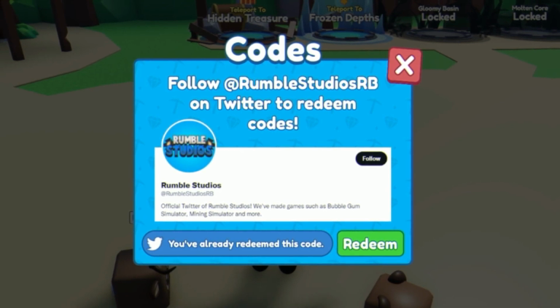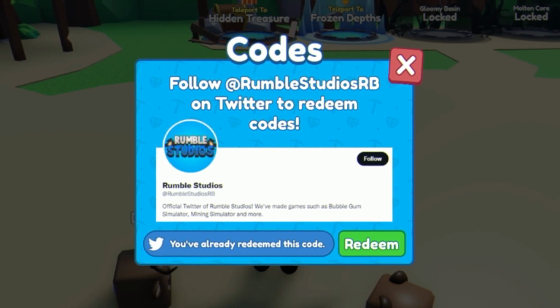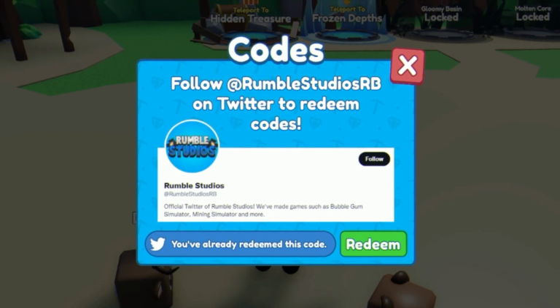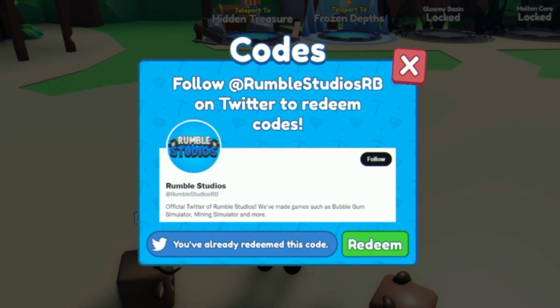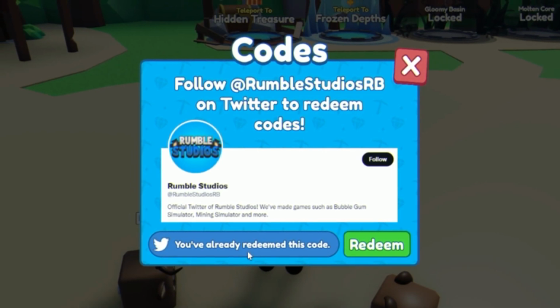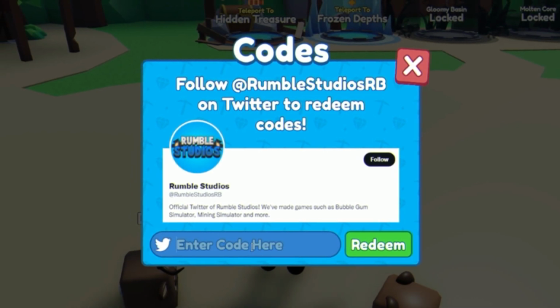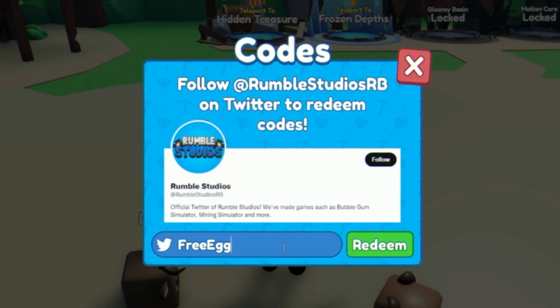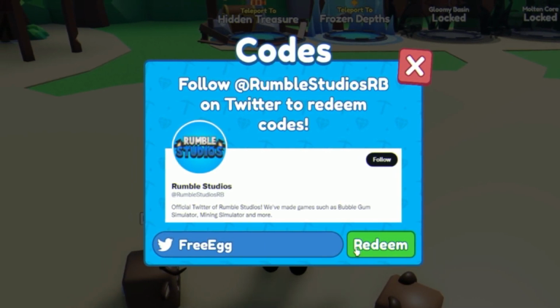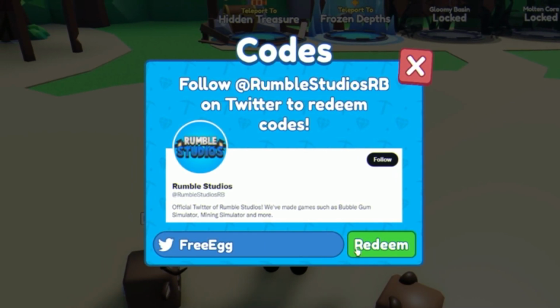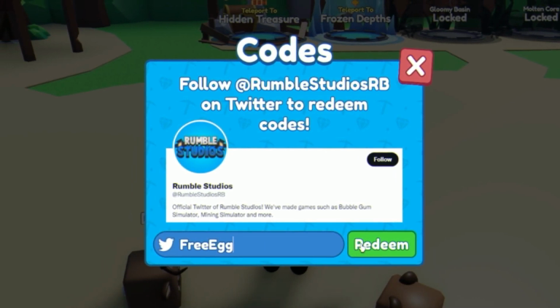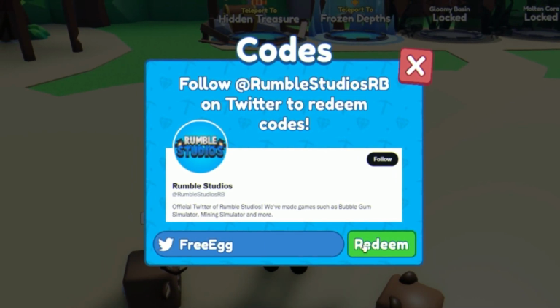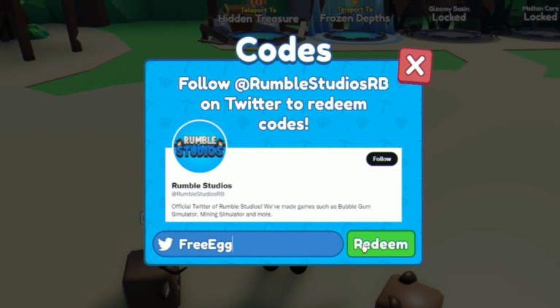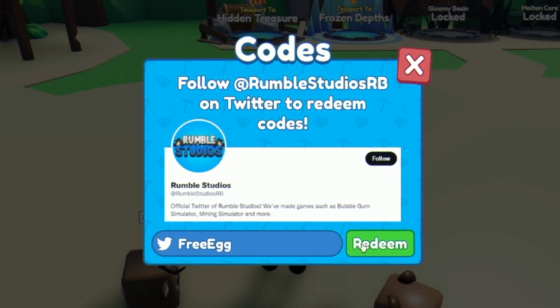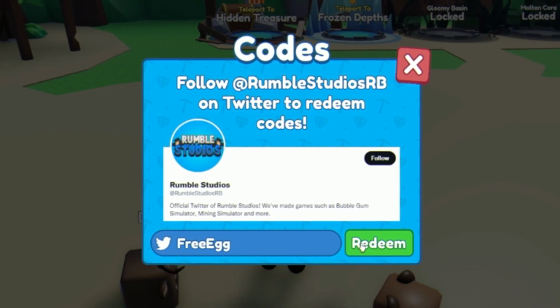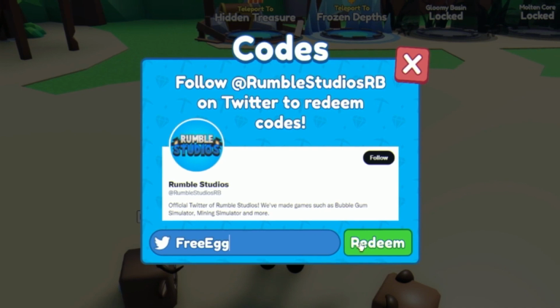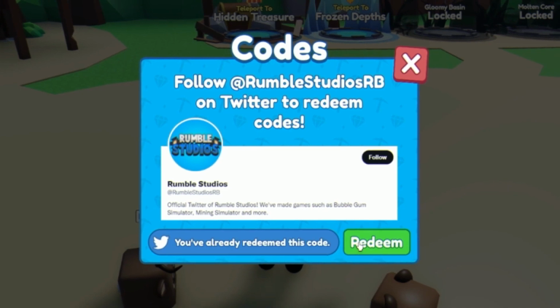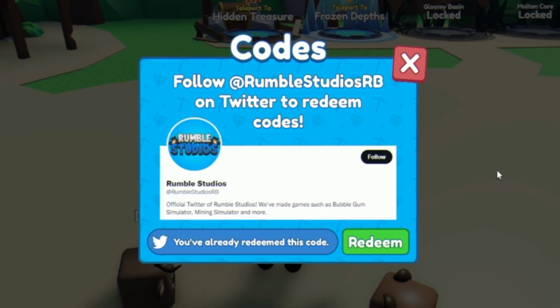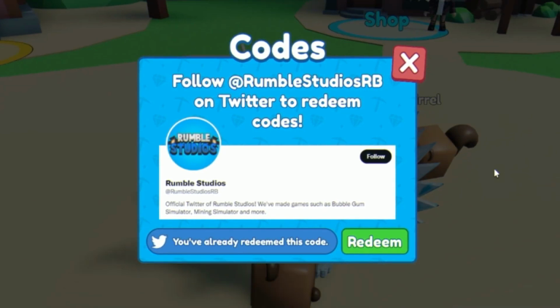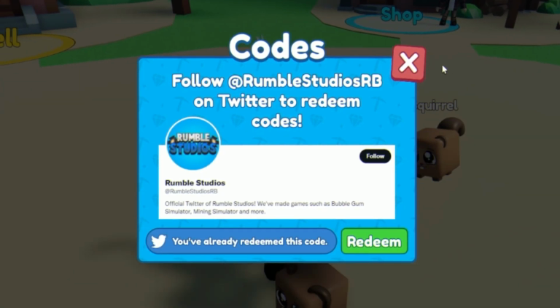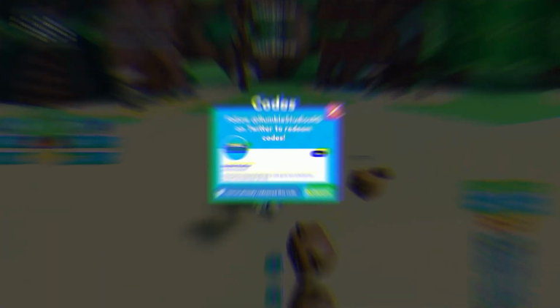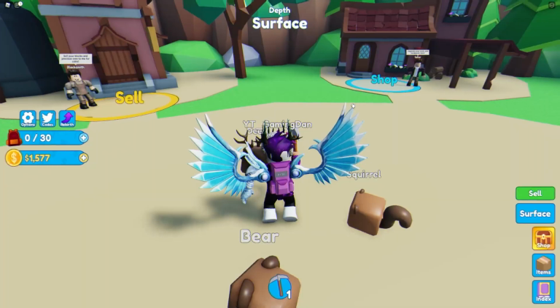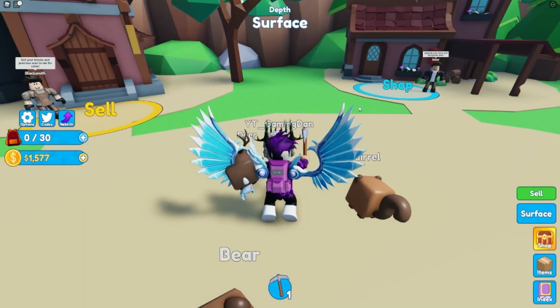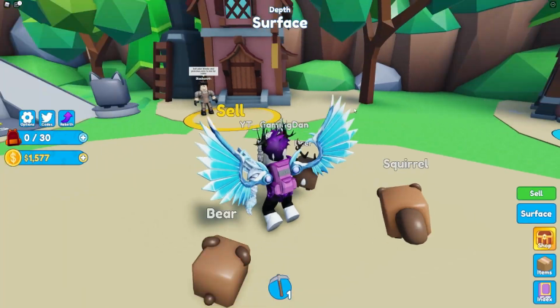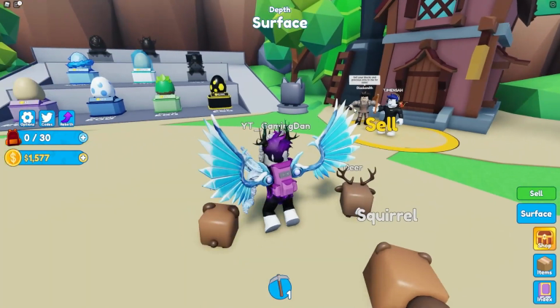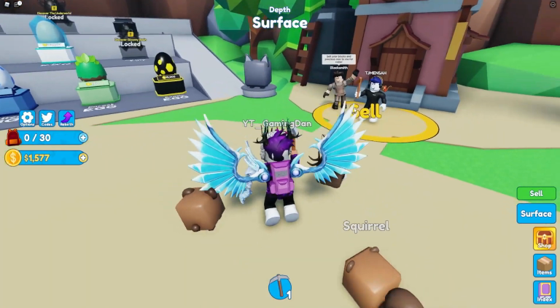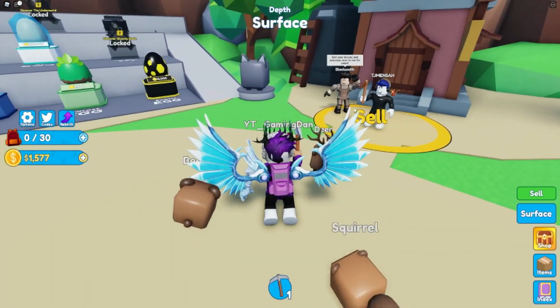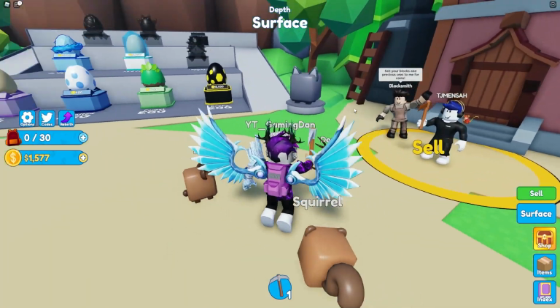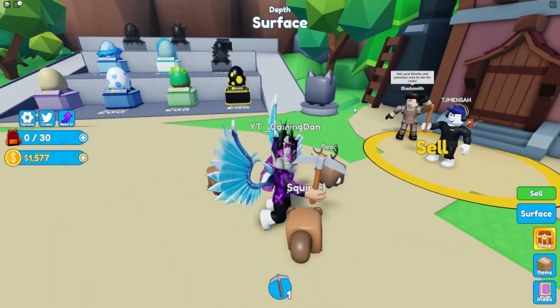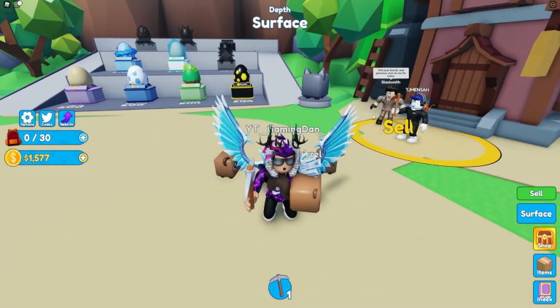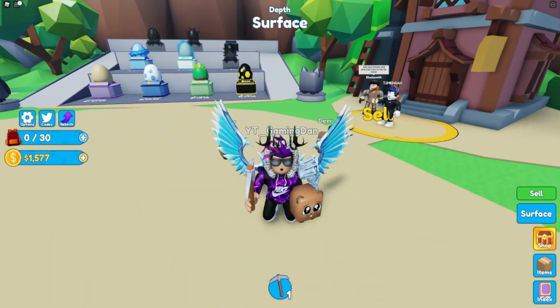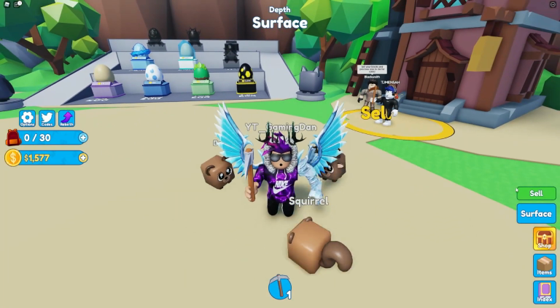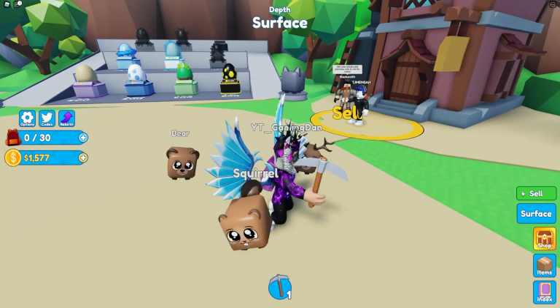Moving on, we finally have the code 'freeegg'. Put that one in right now for a free pet. And that's going to be it for this video here inside of Mining Simulator 2.